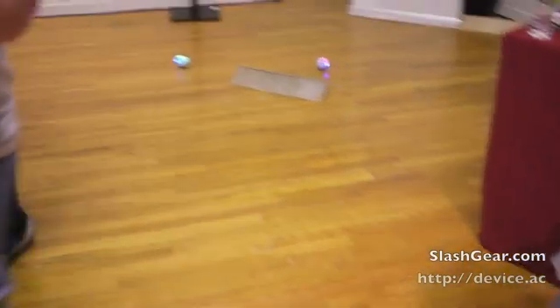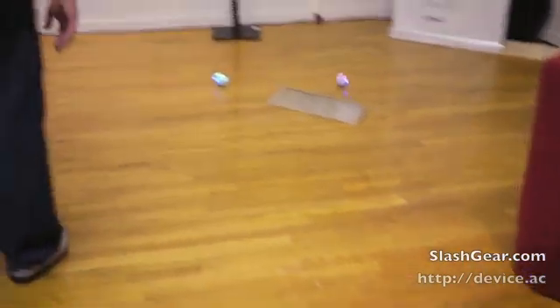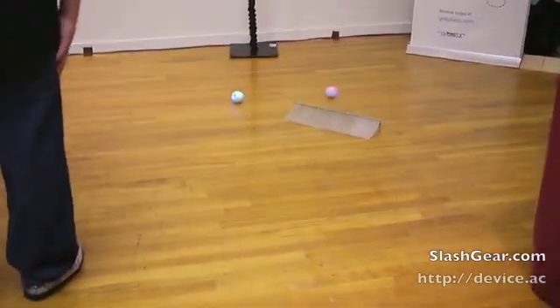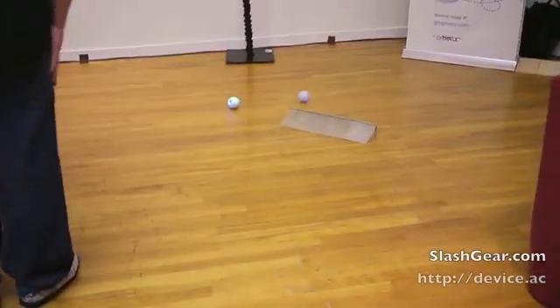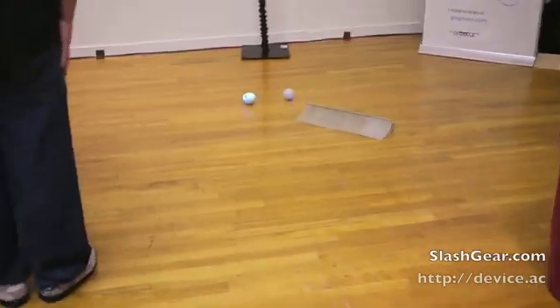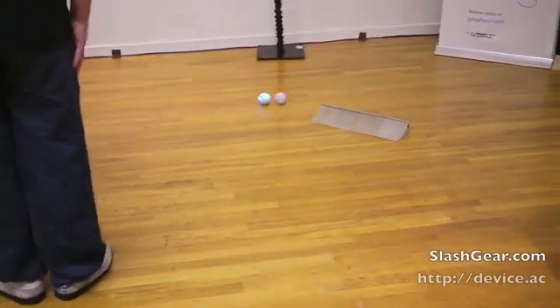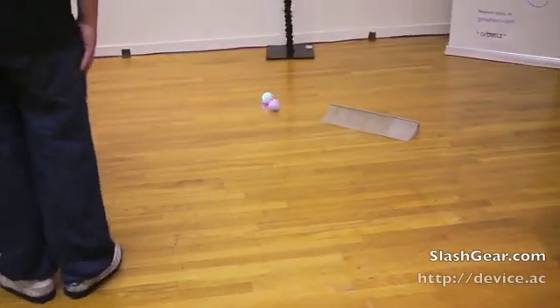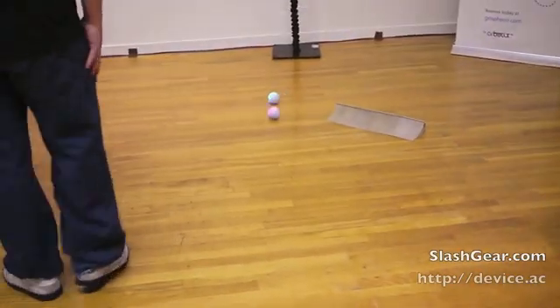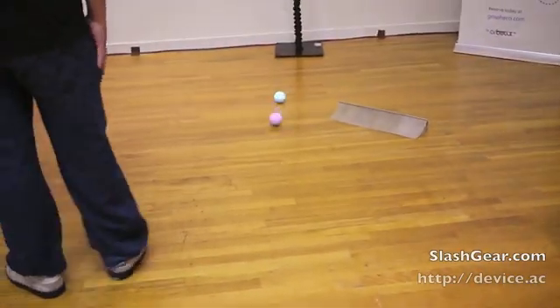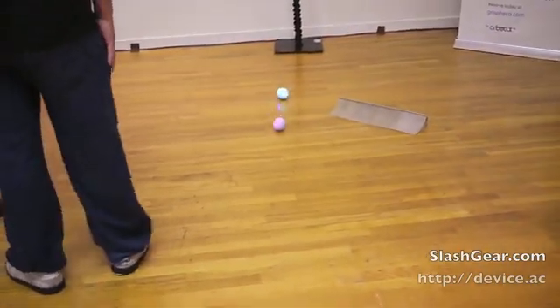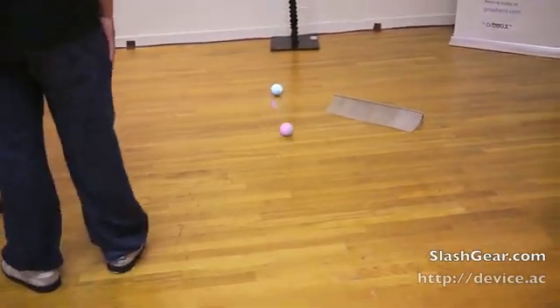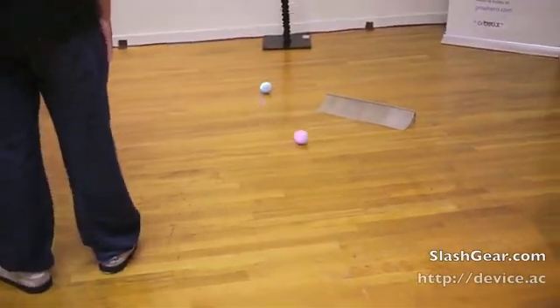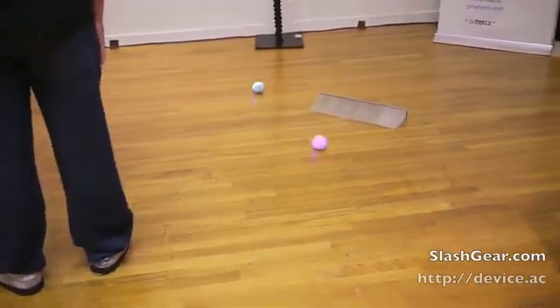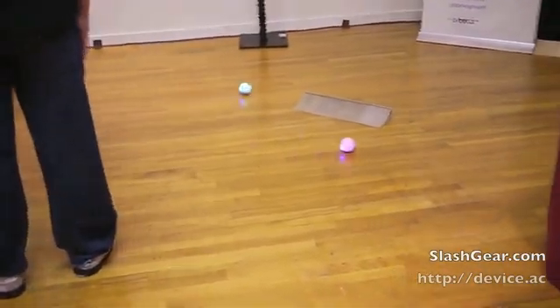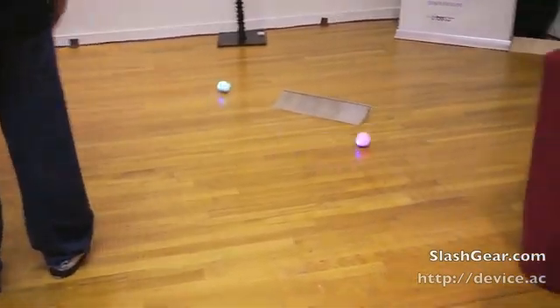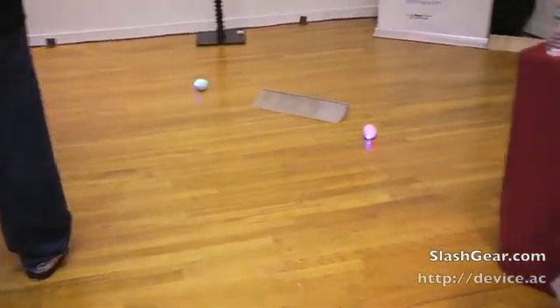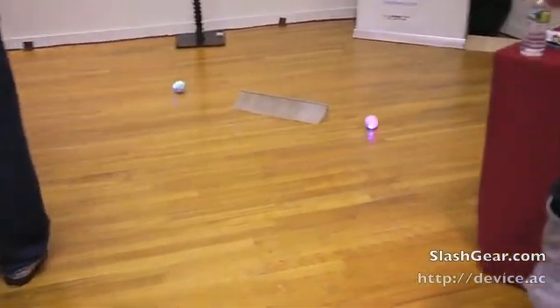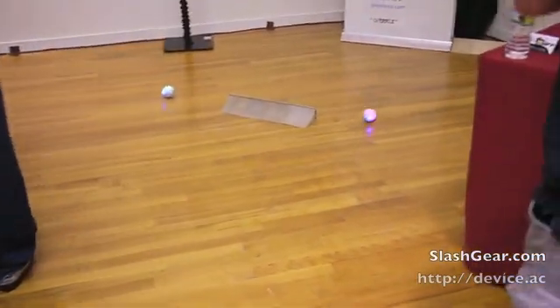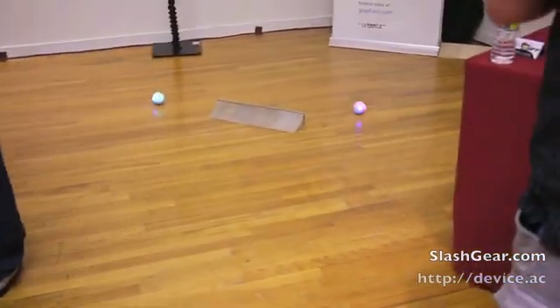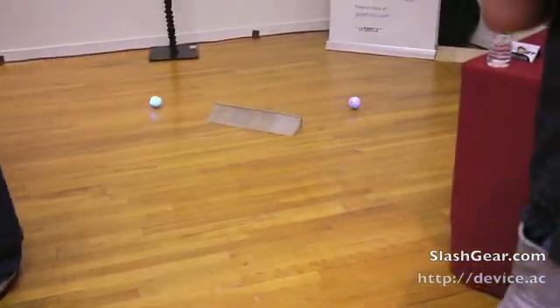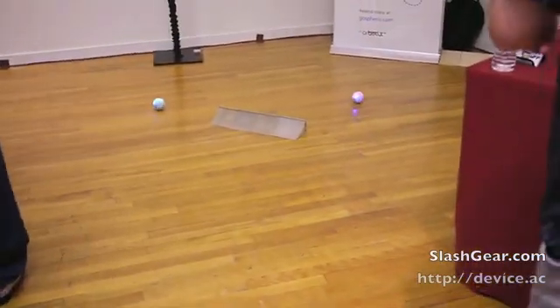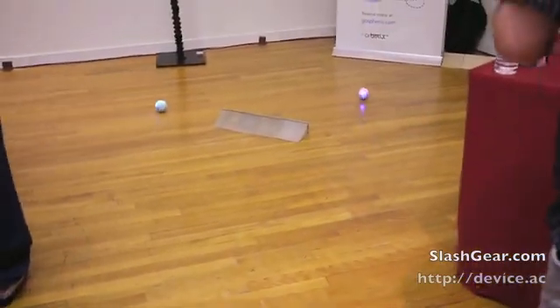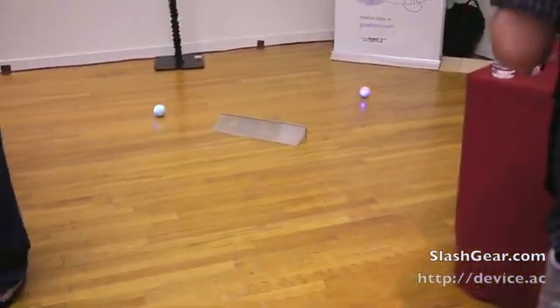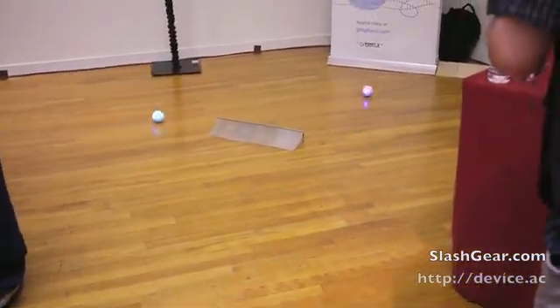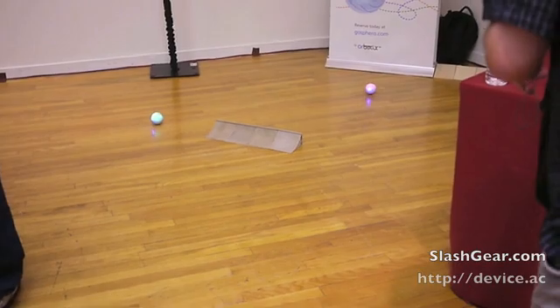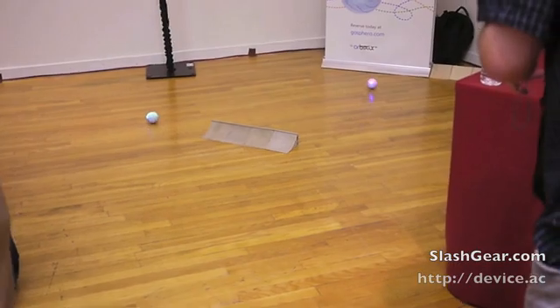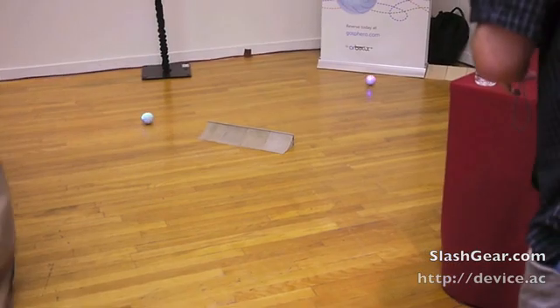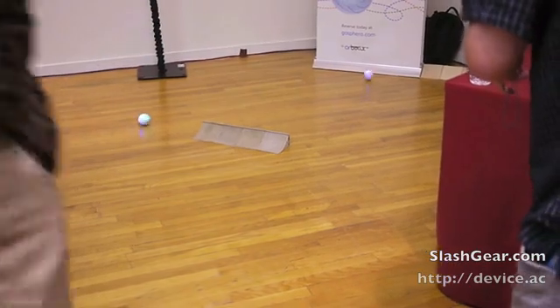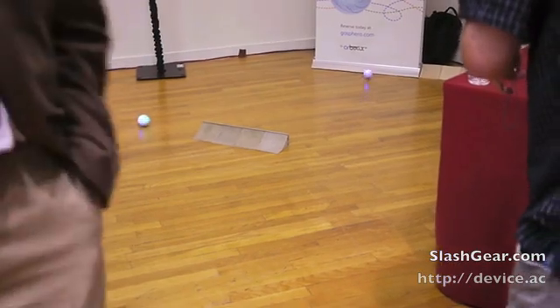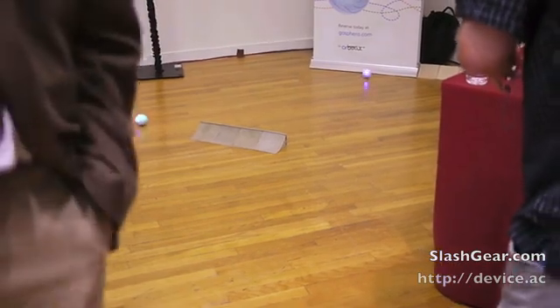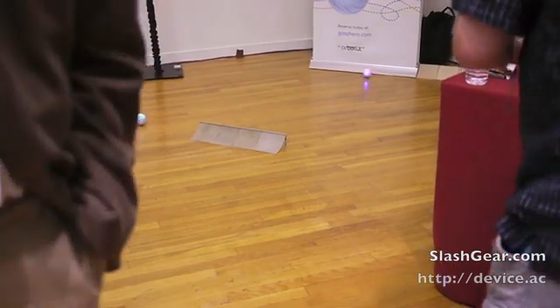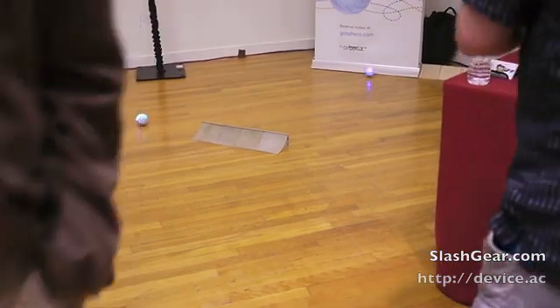If it doesn't hit an object or another Sphero, it'll loop around the thing.